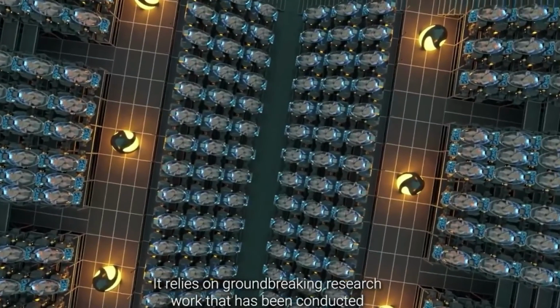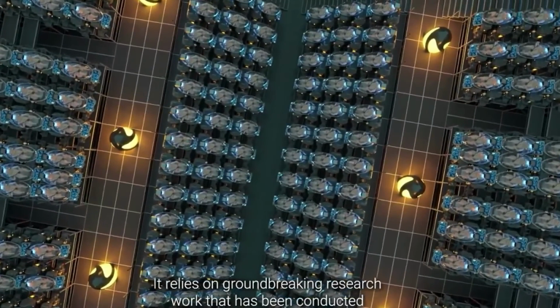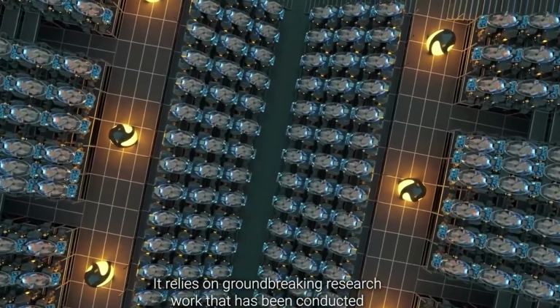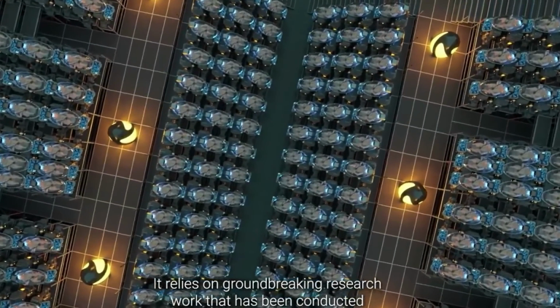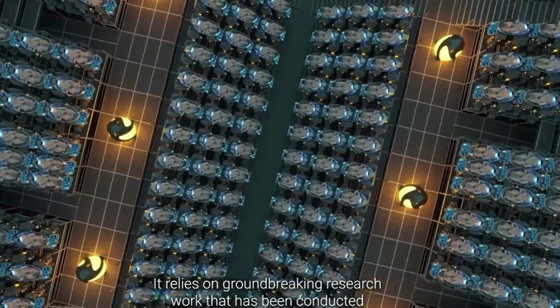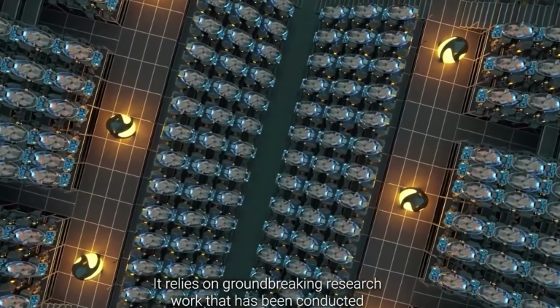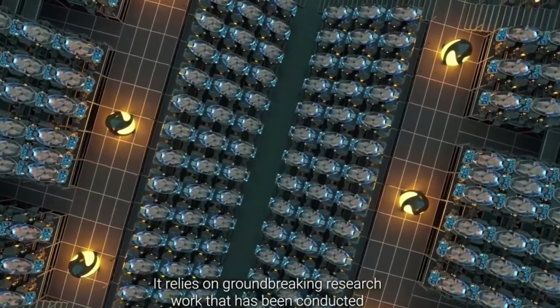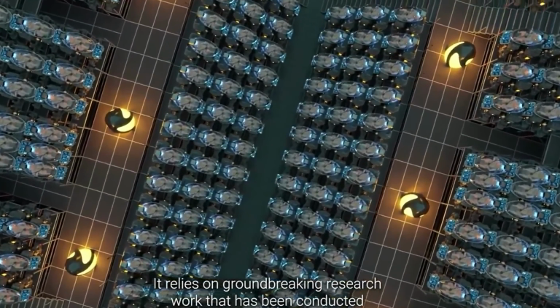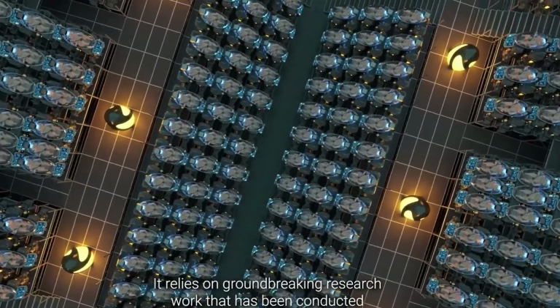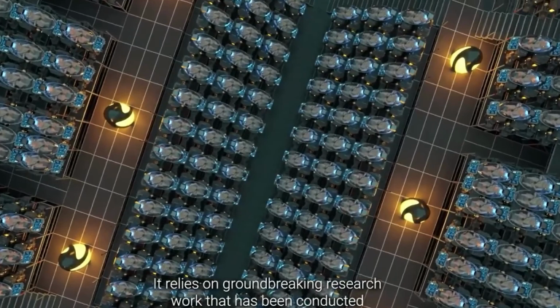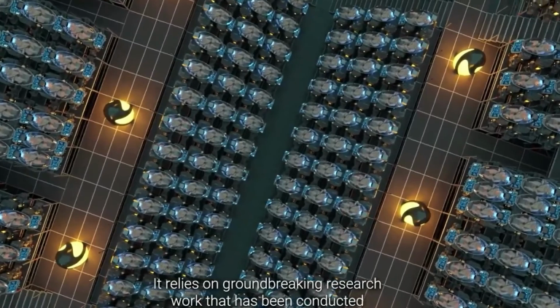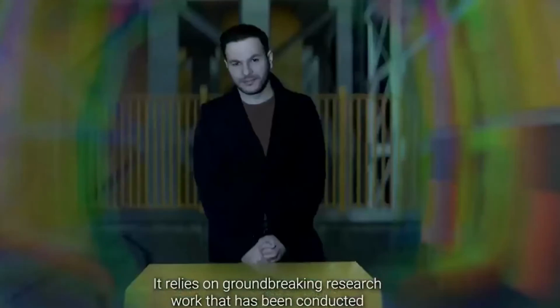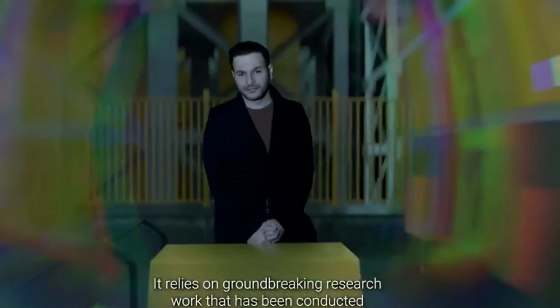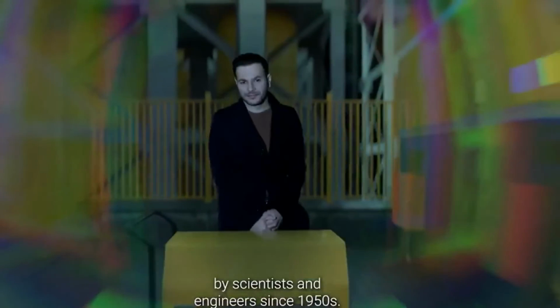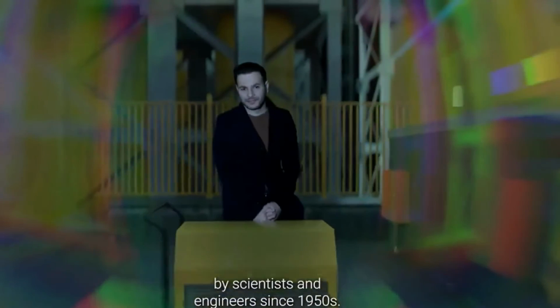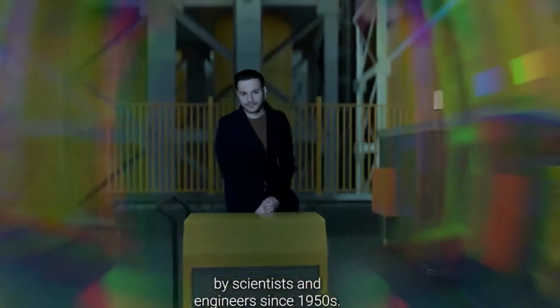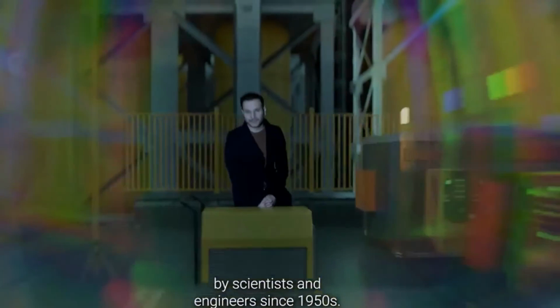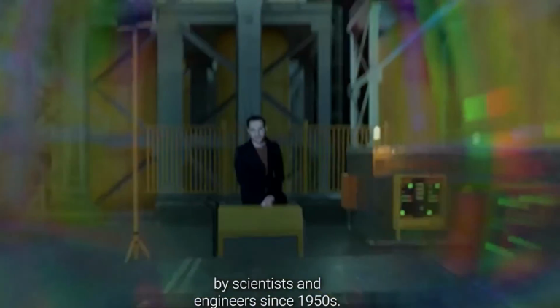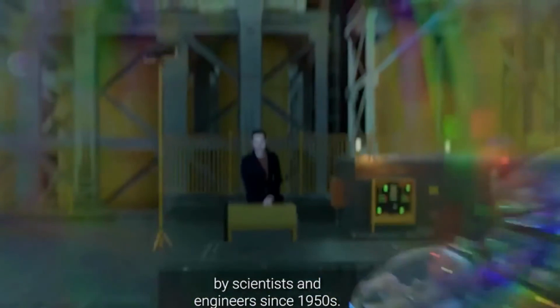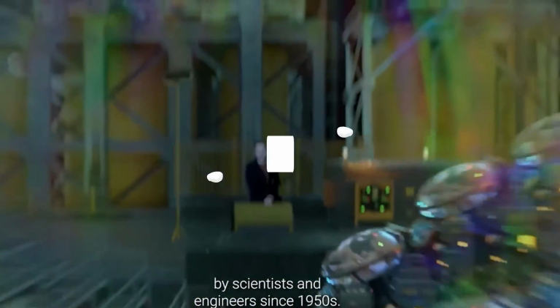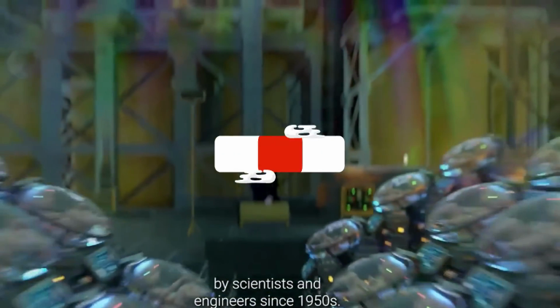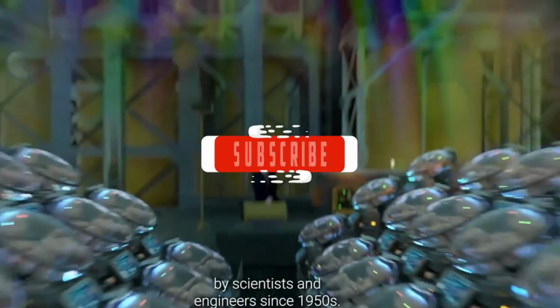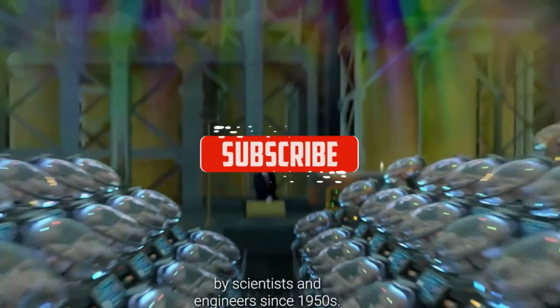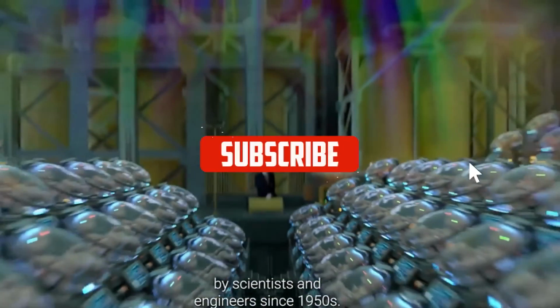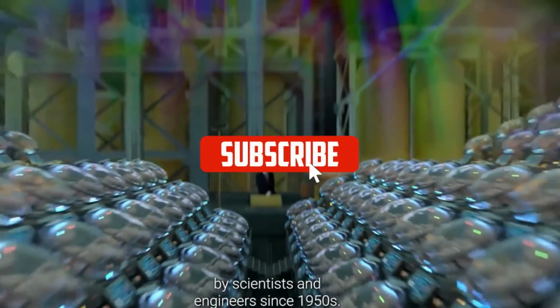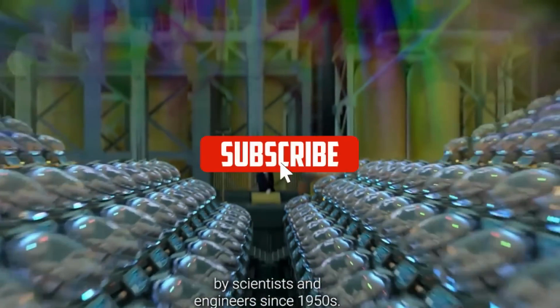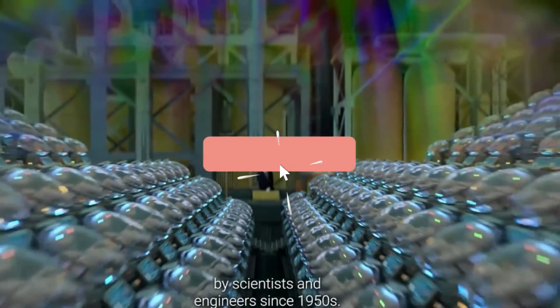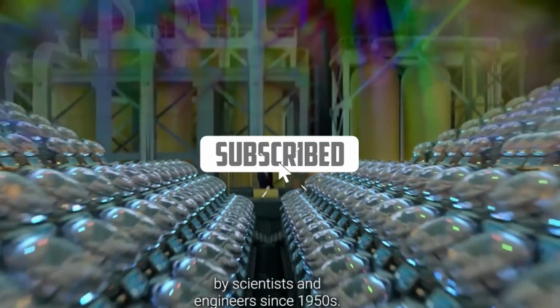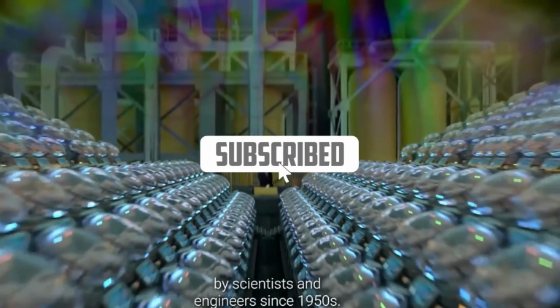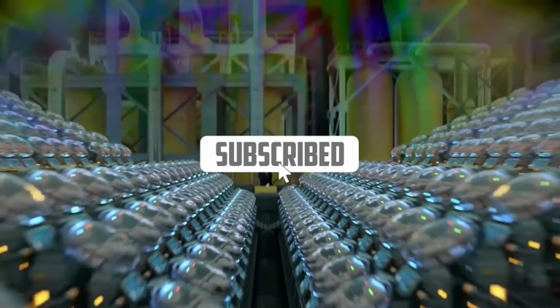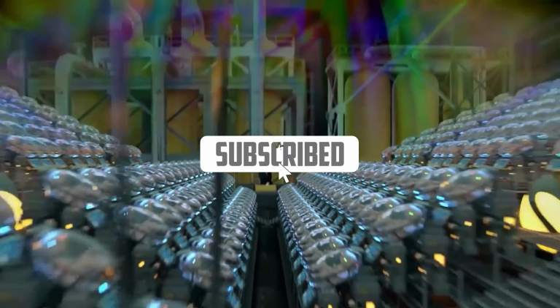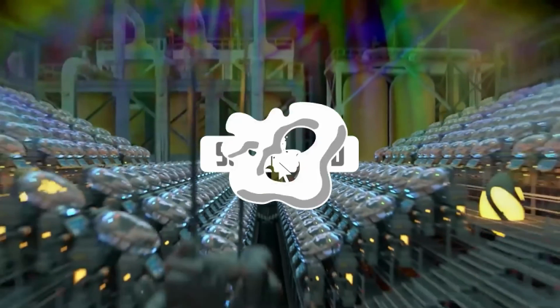It relies on groundbreaking research work that has been conducted by scientists and engineers since the 1950s.